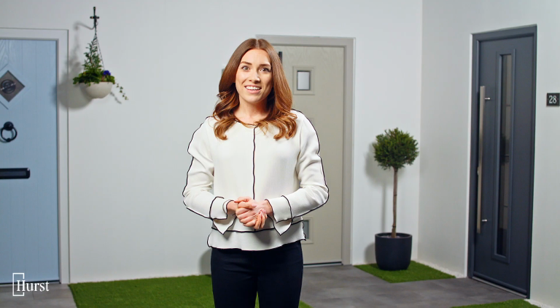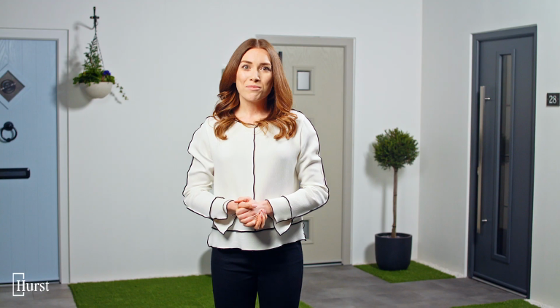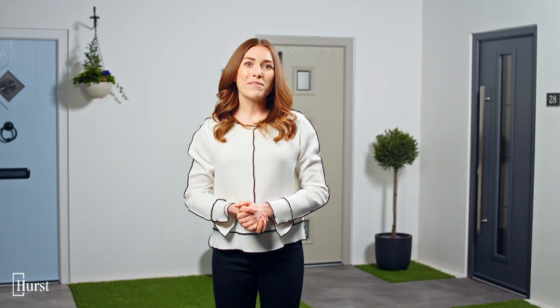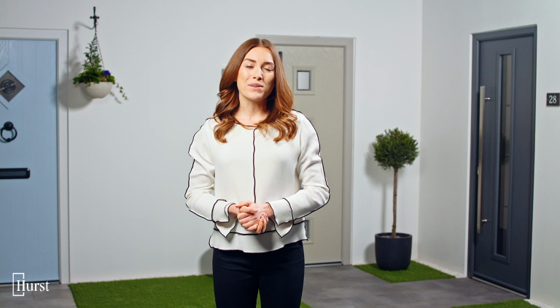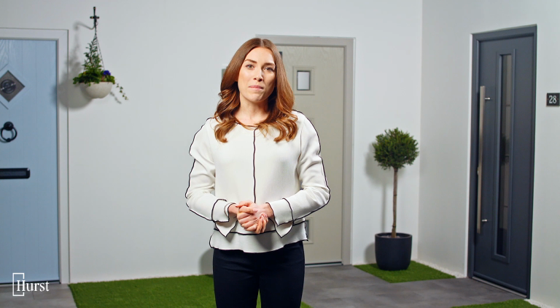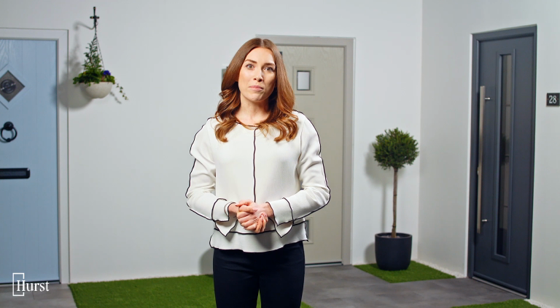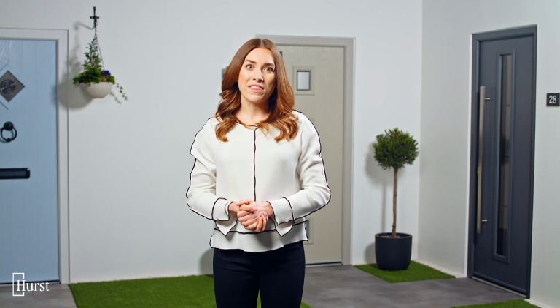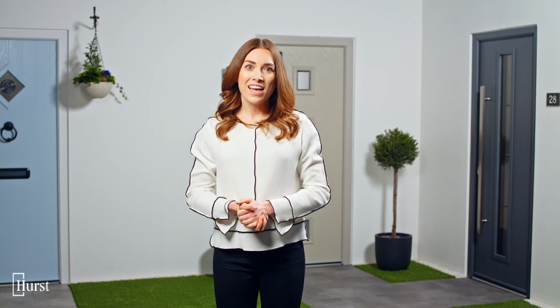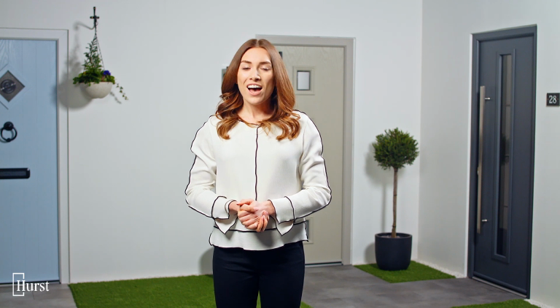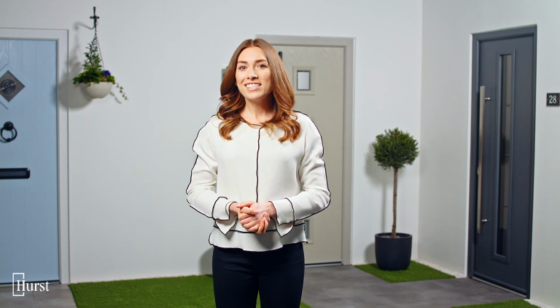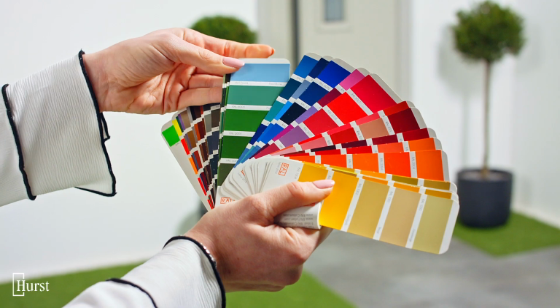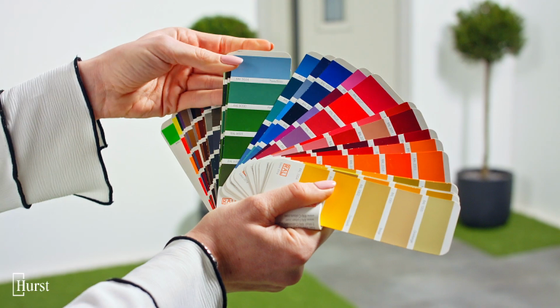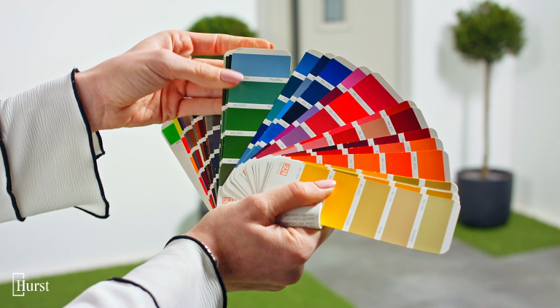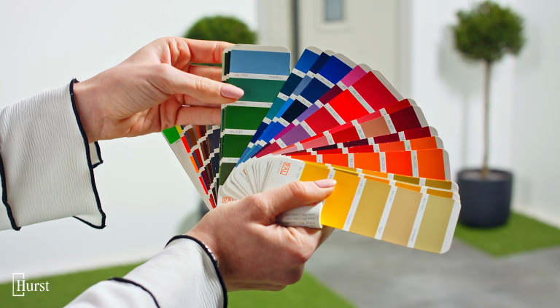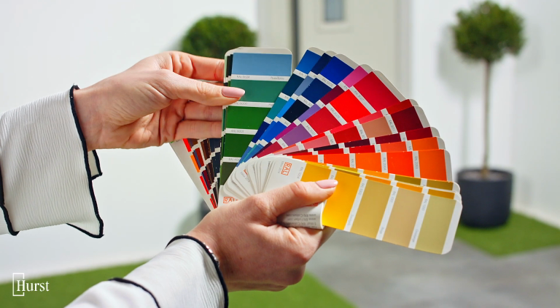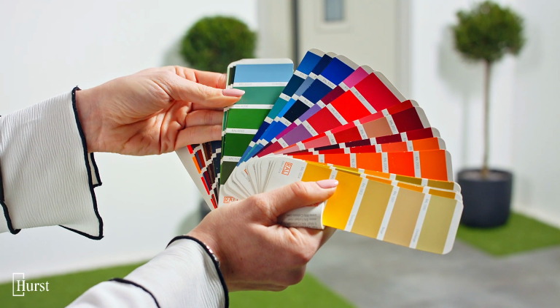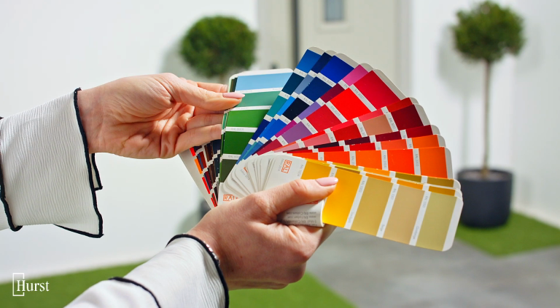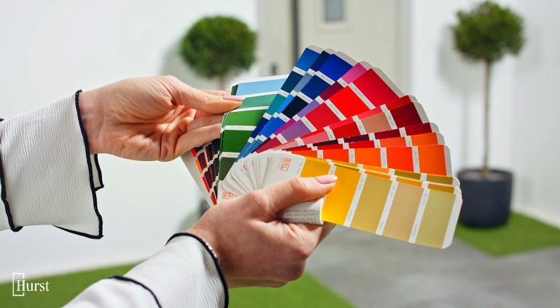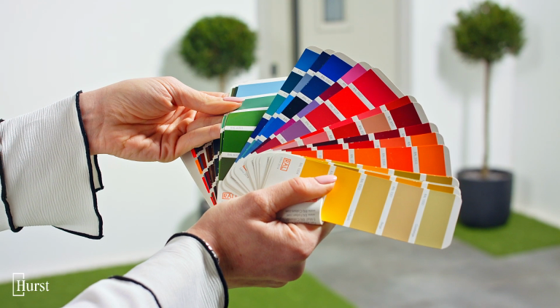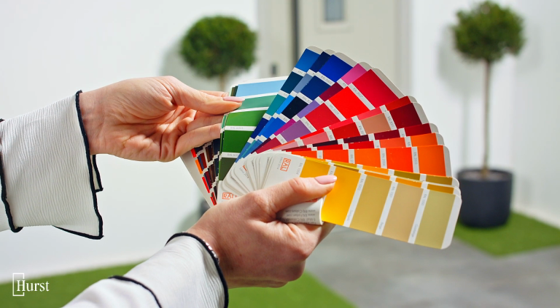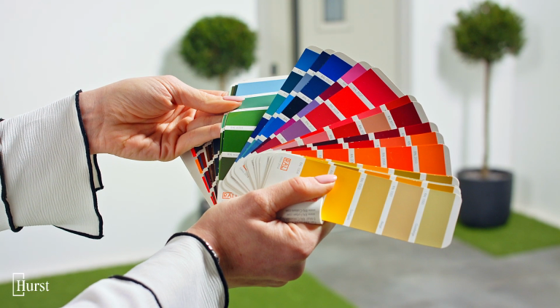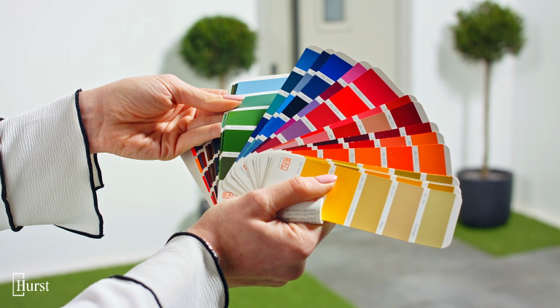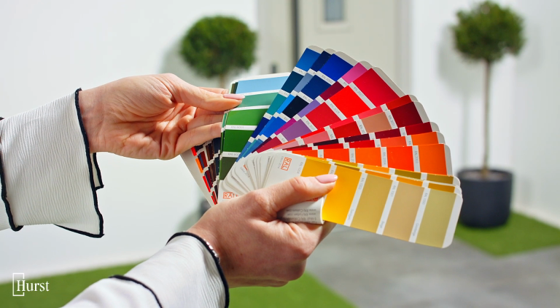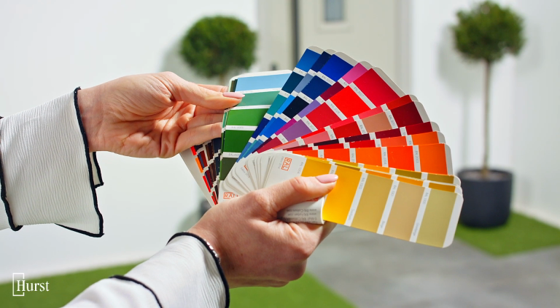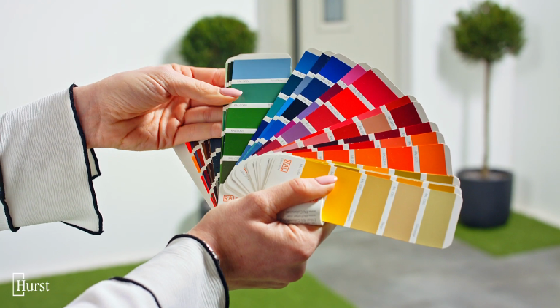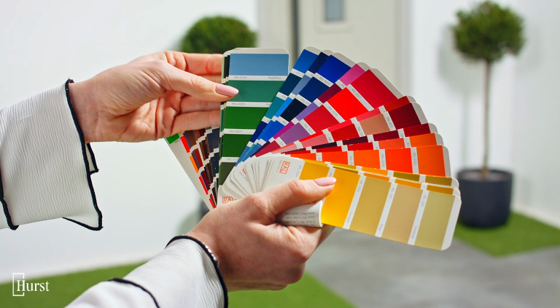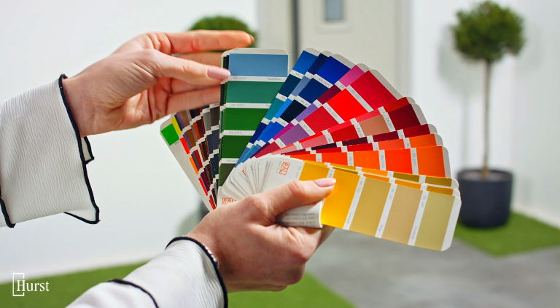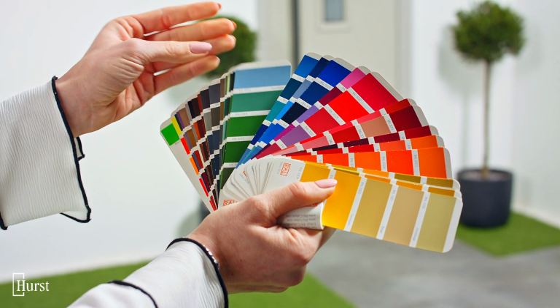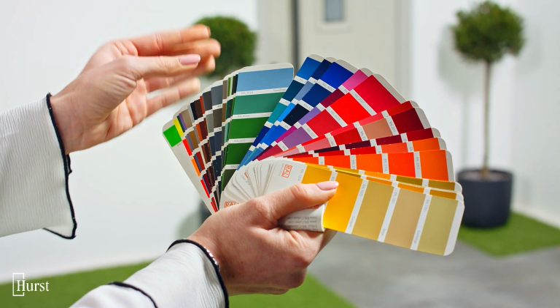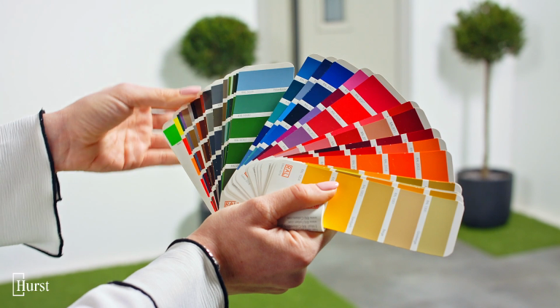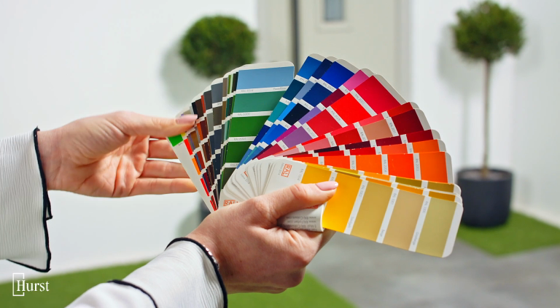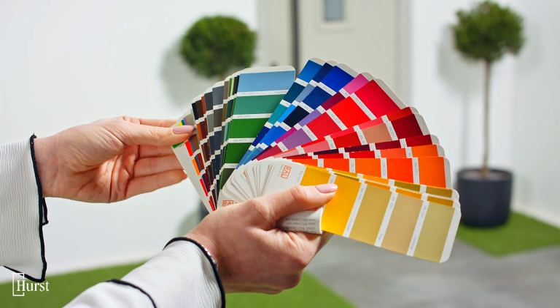Whatever you come up with, Hearst has over 1600 colour options available to help make your vision a reality.